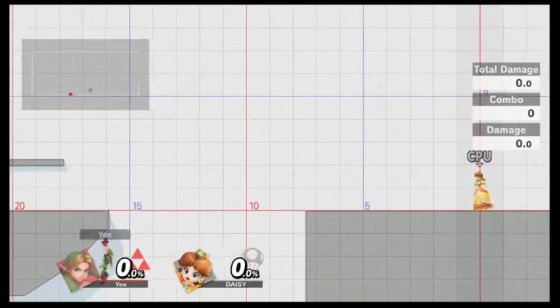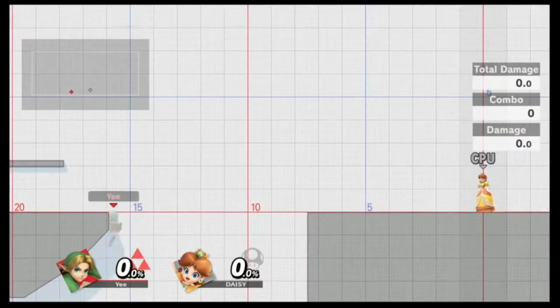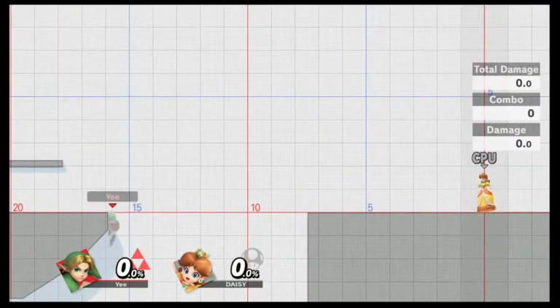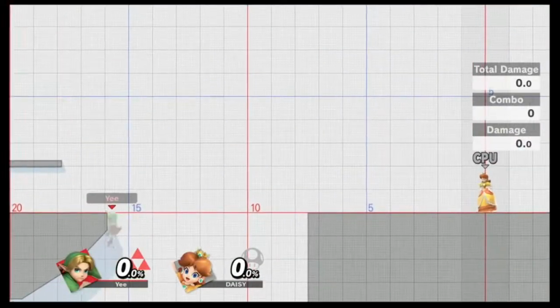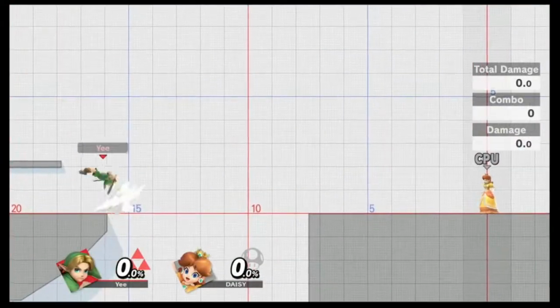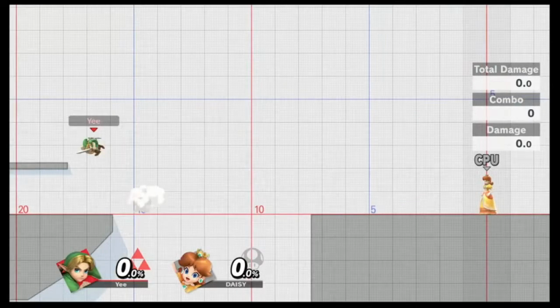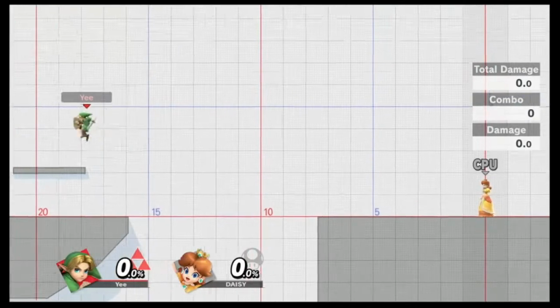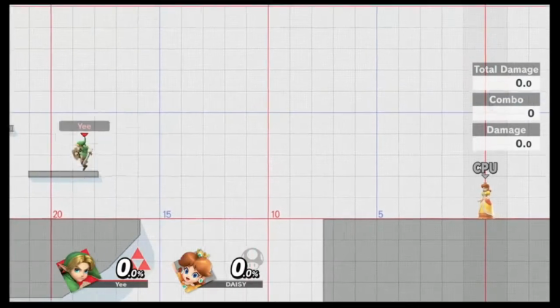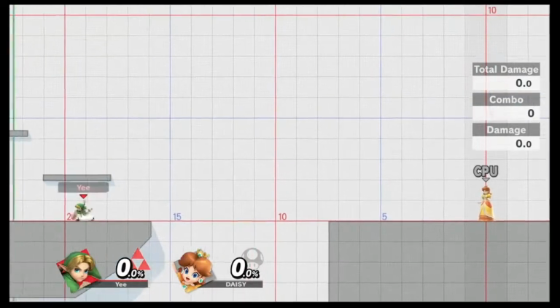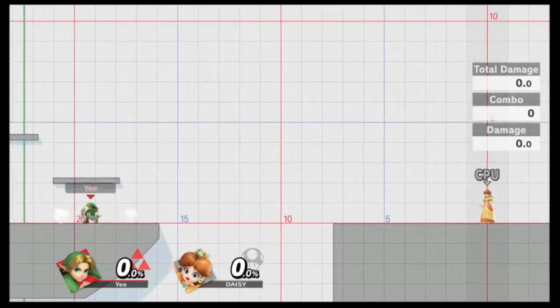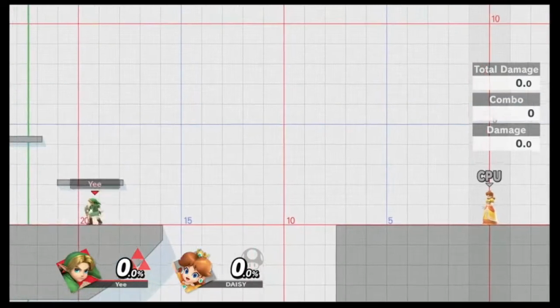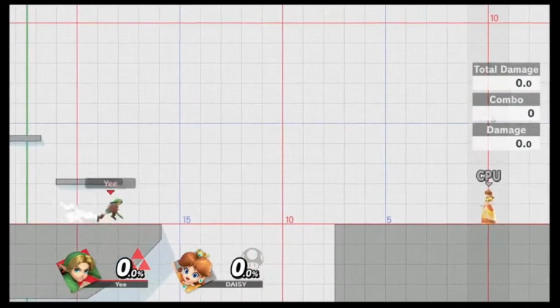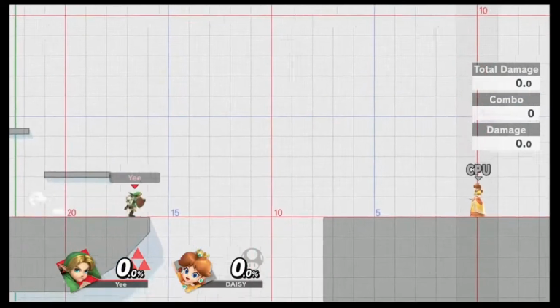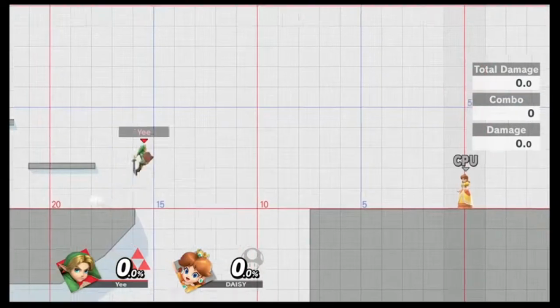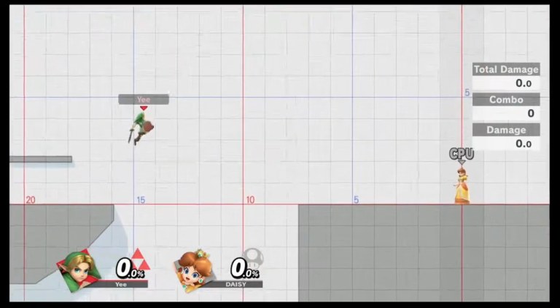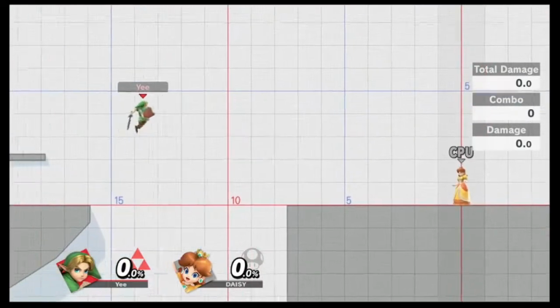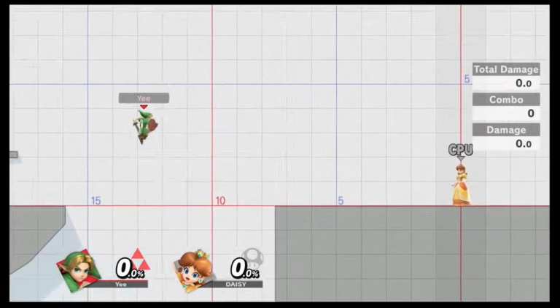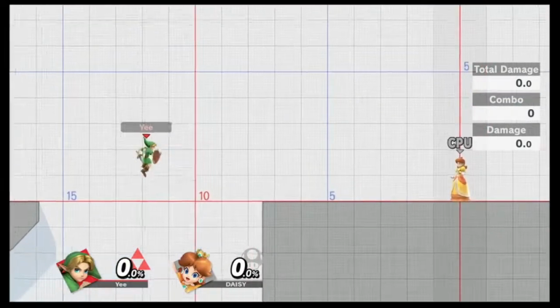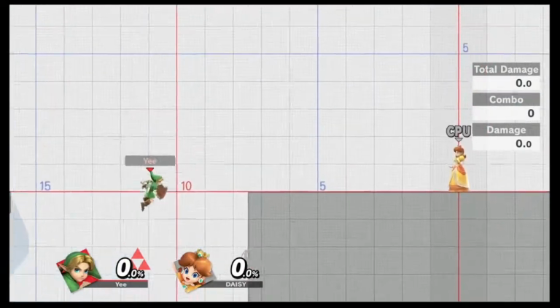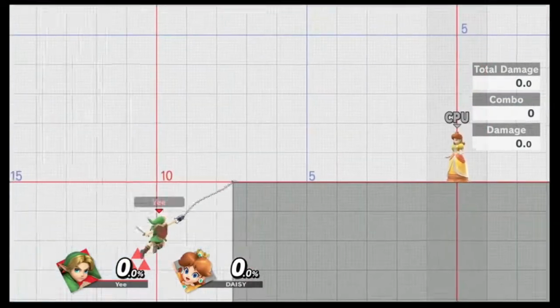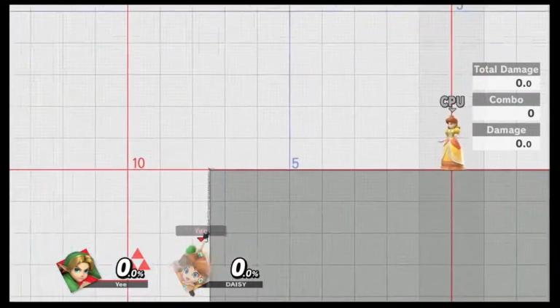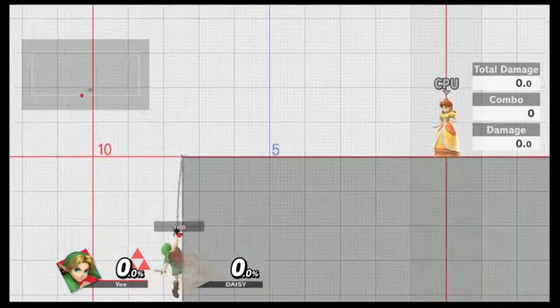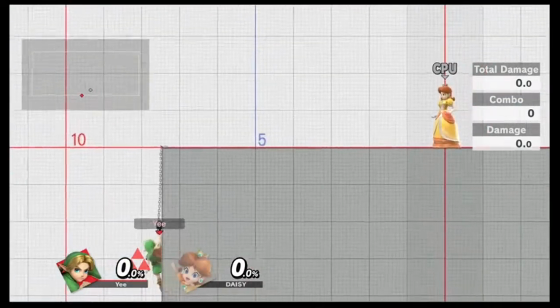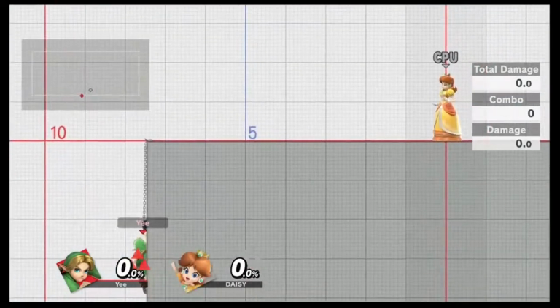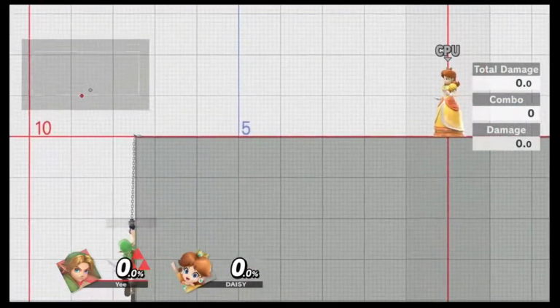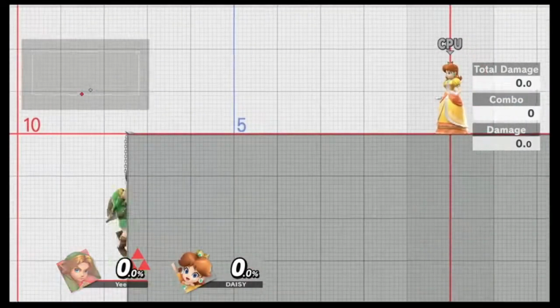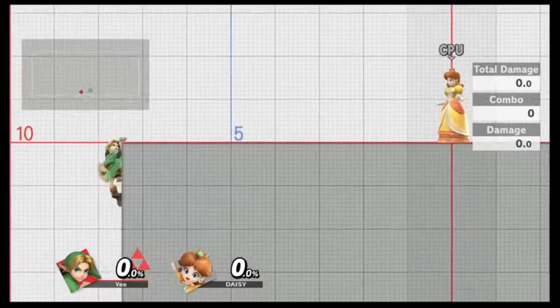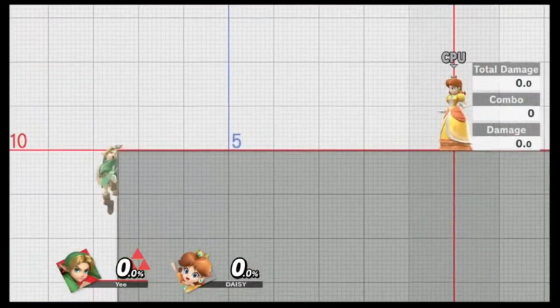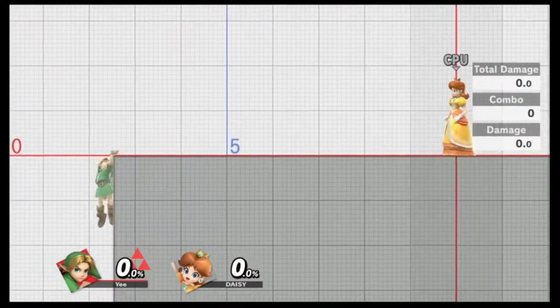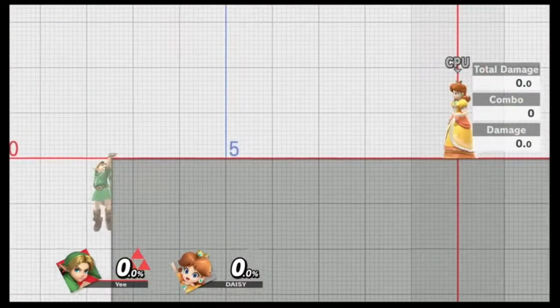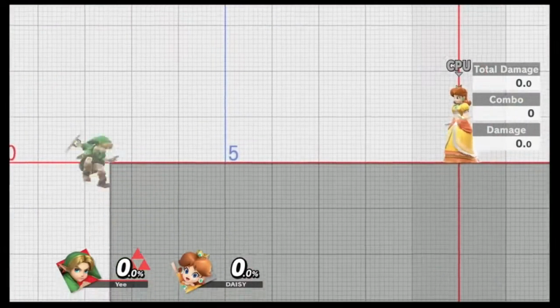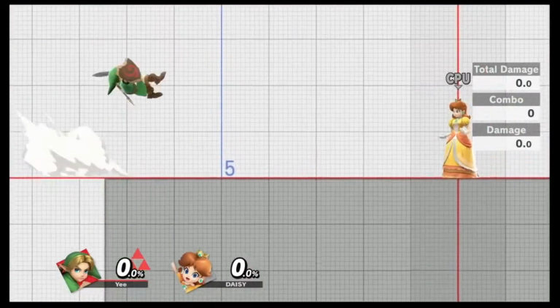It's pretty simple — just press grab and you can grab onto the ledge.